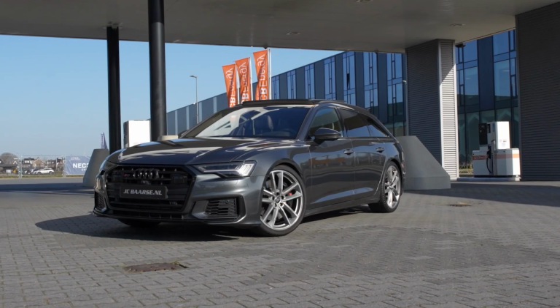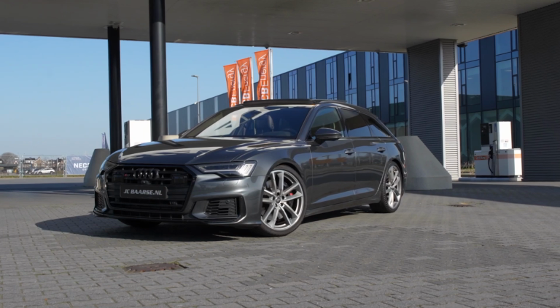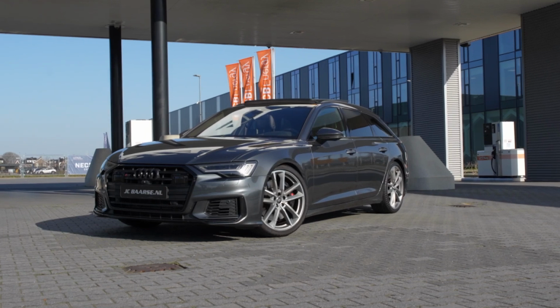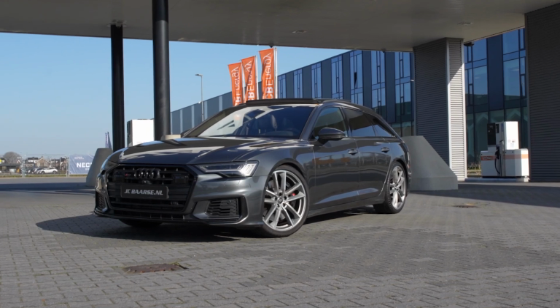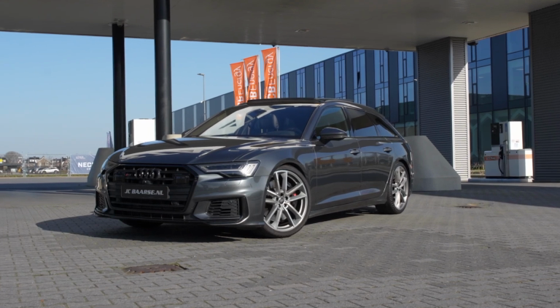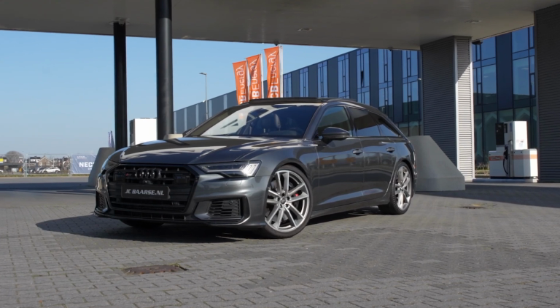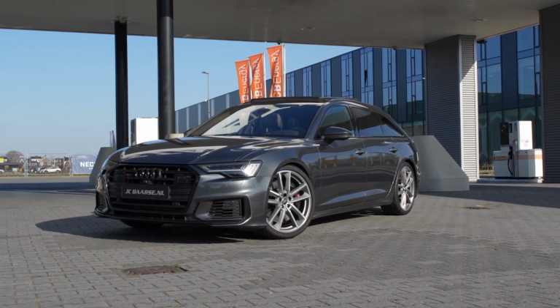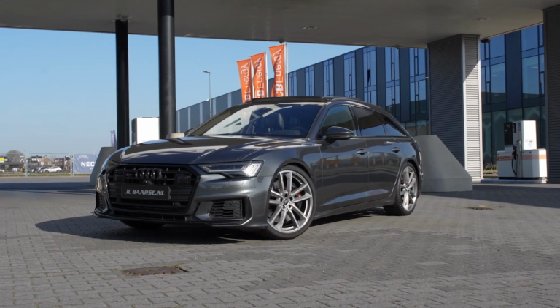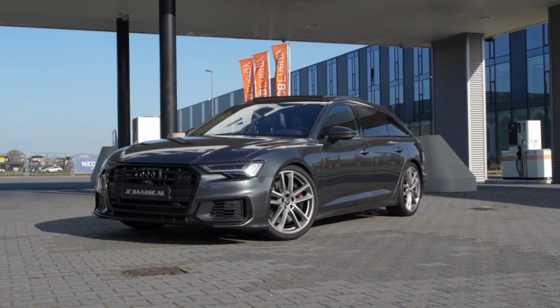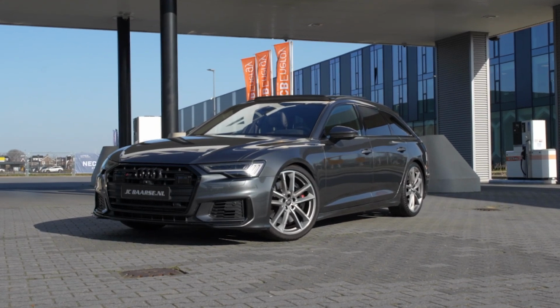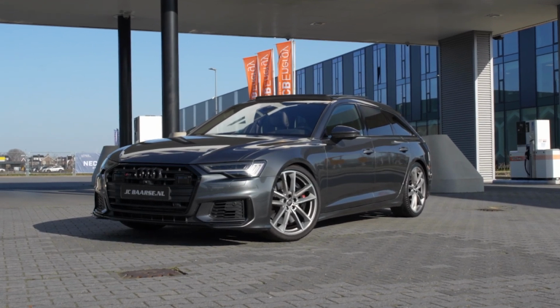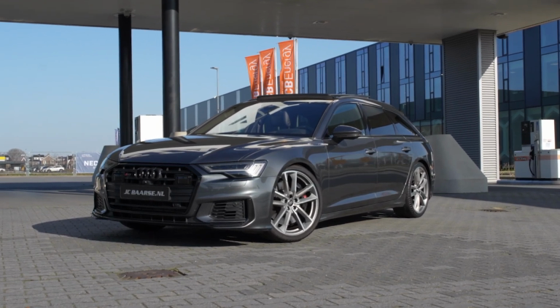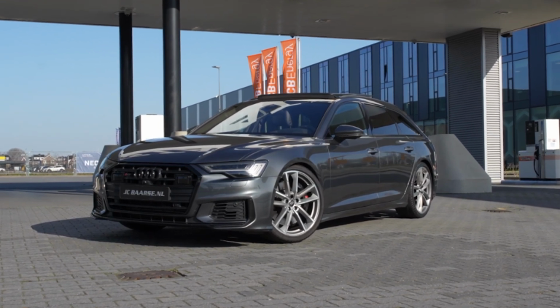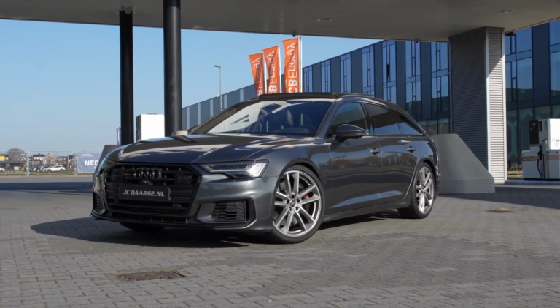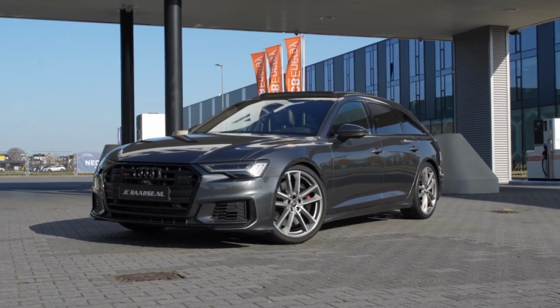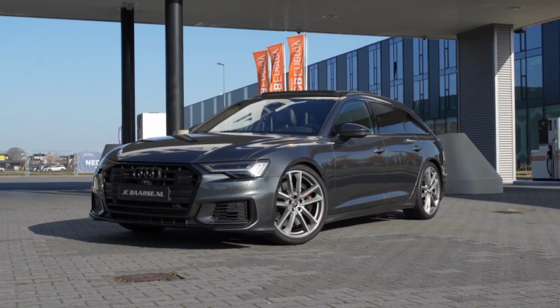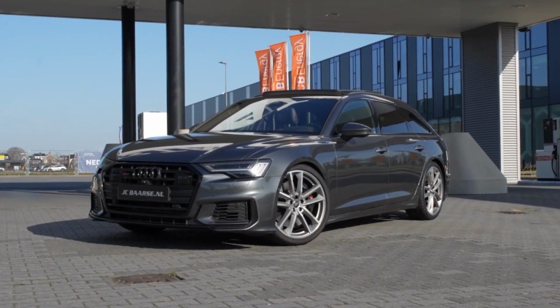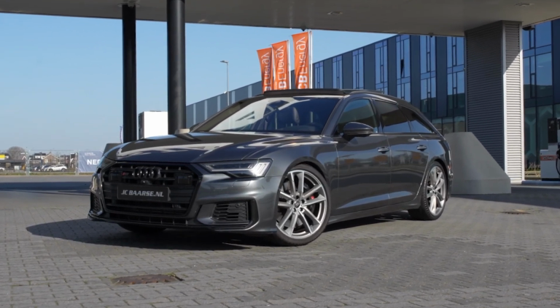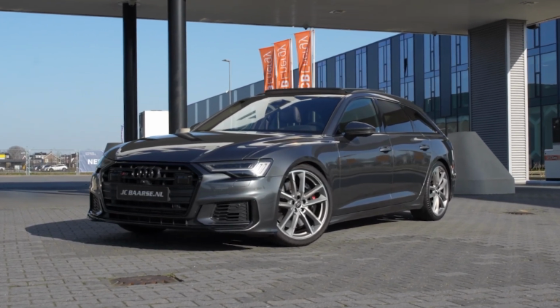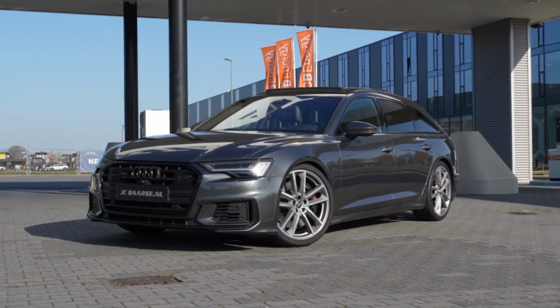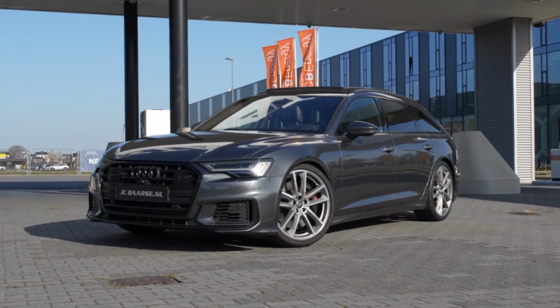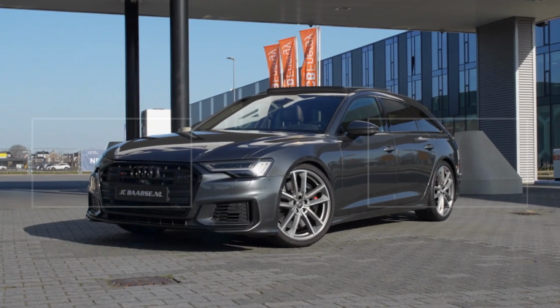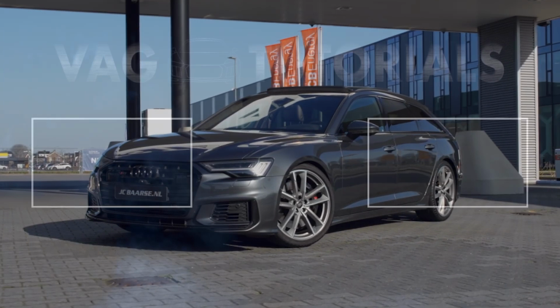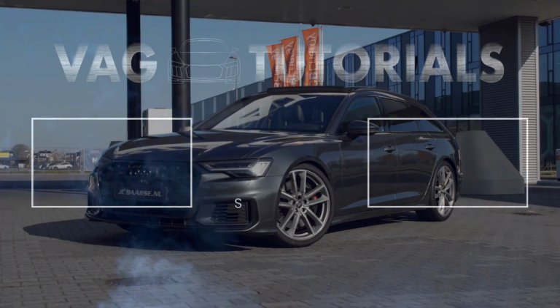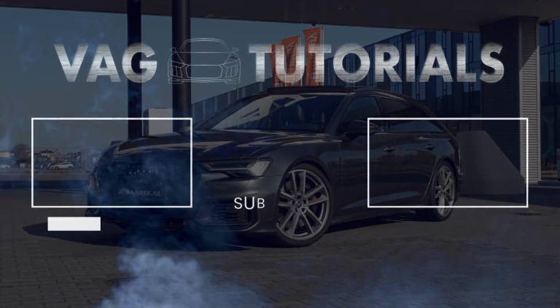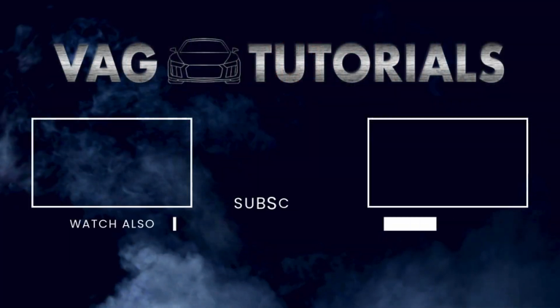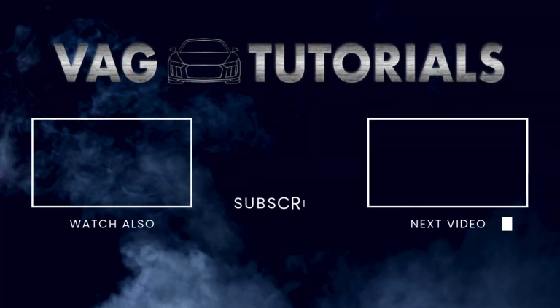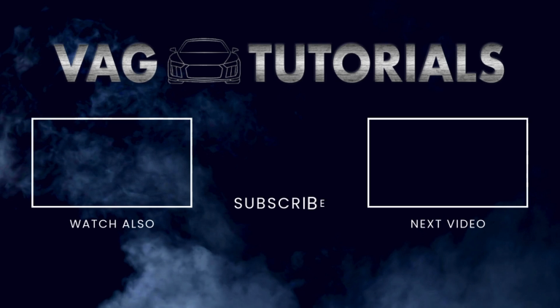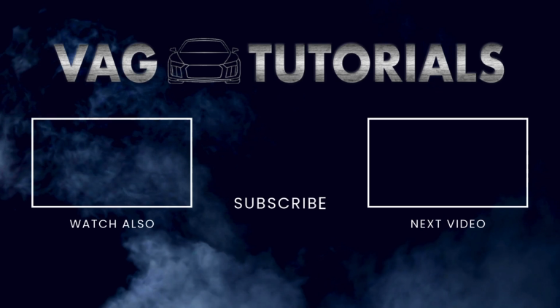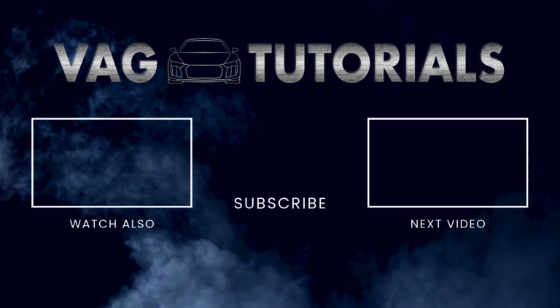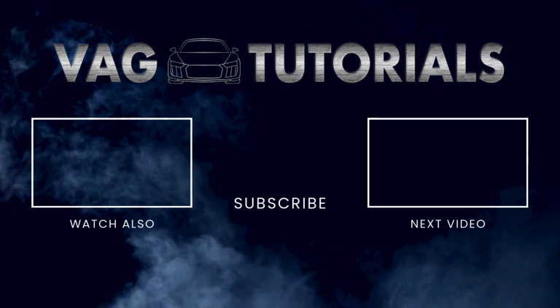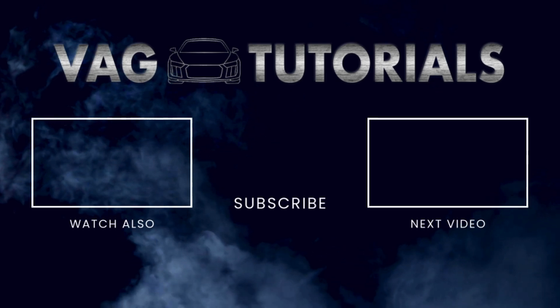Thank you for watching this video, and don't forget to click on the subscribe button and see more tutorials!